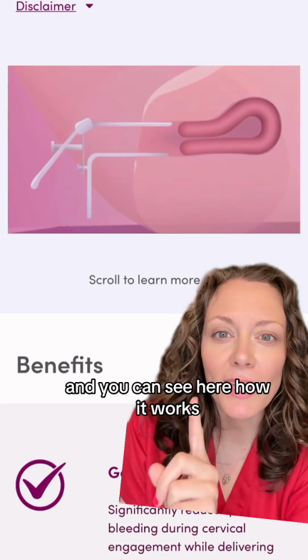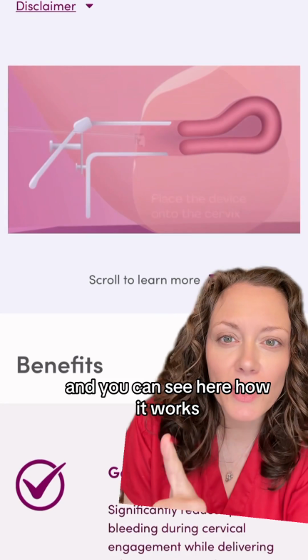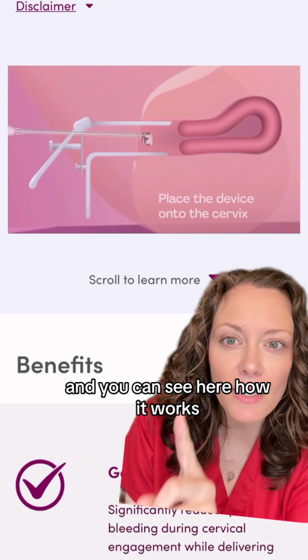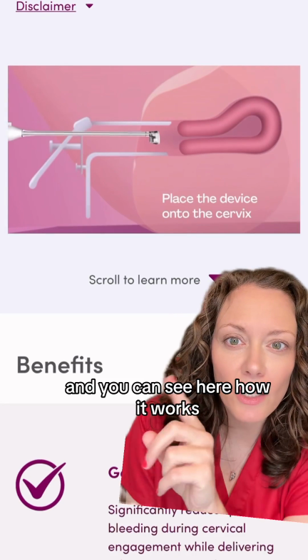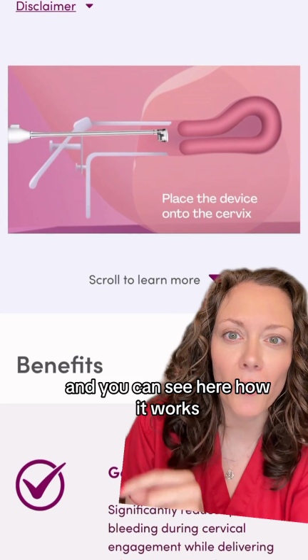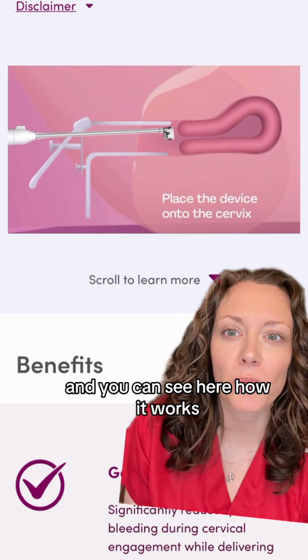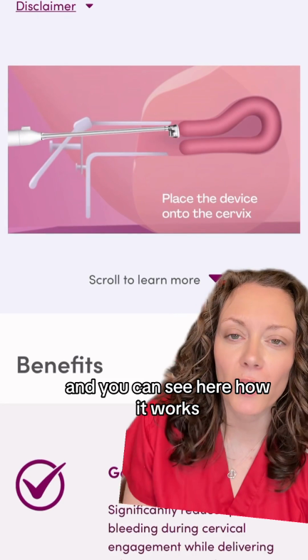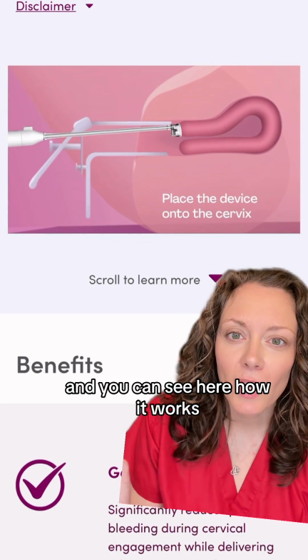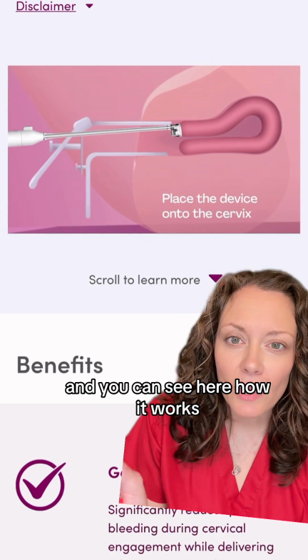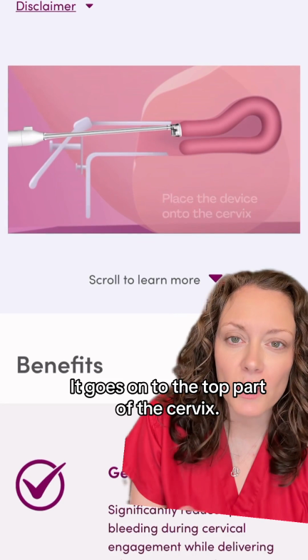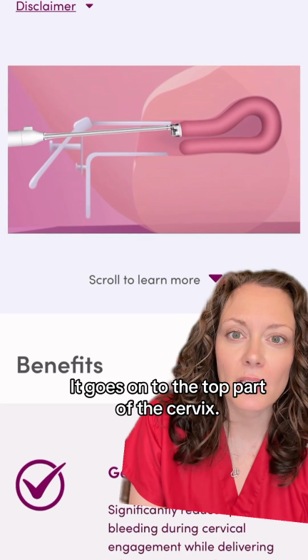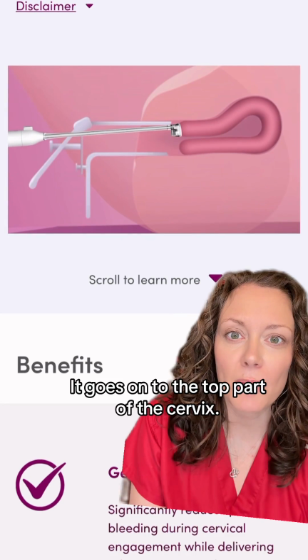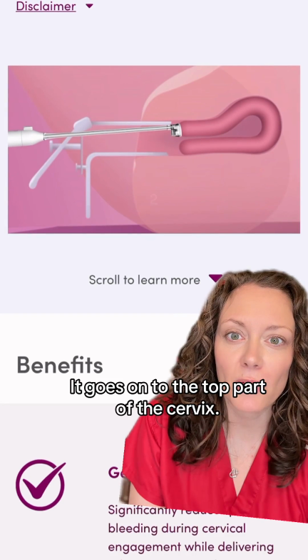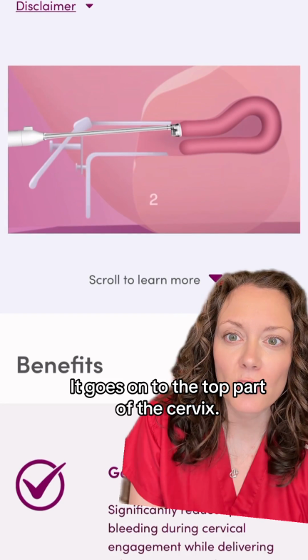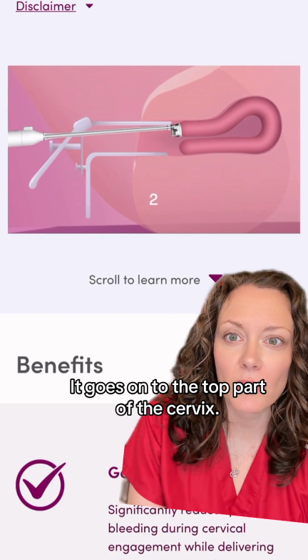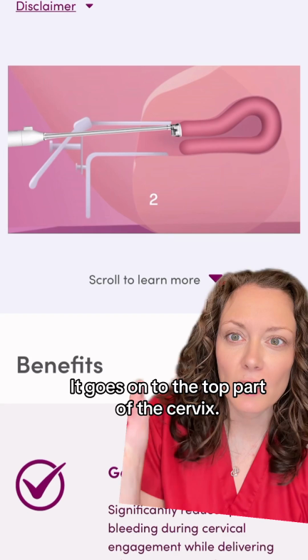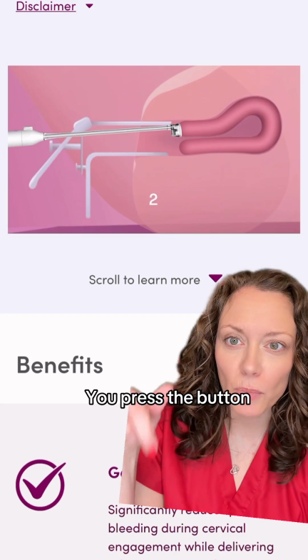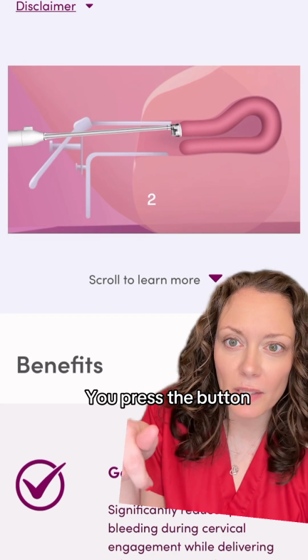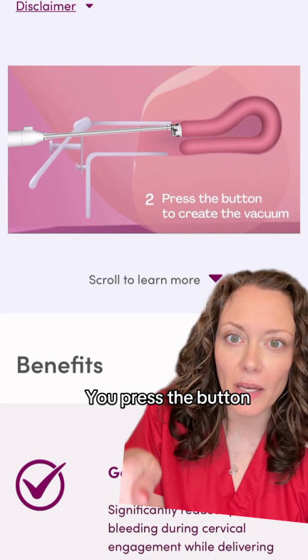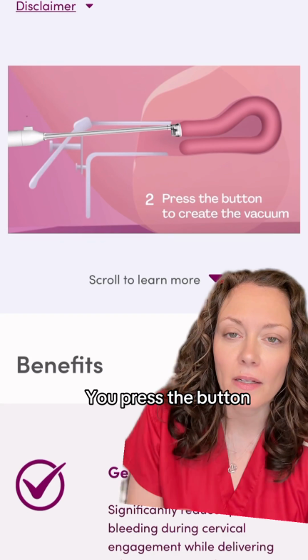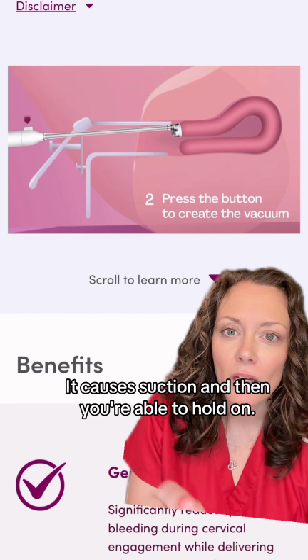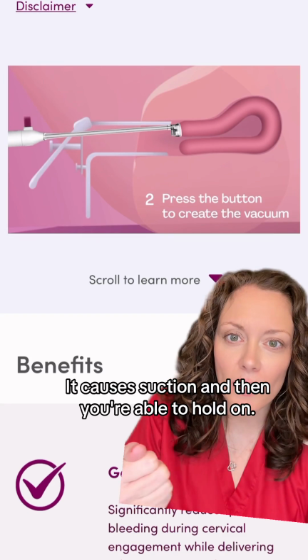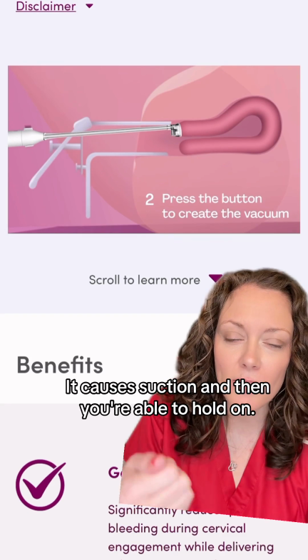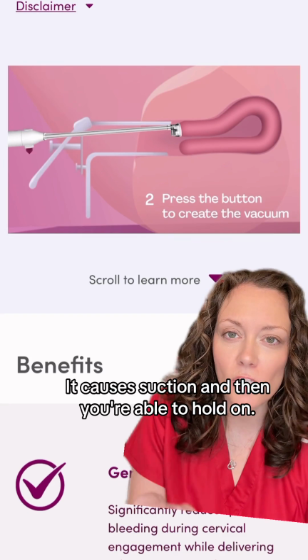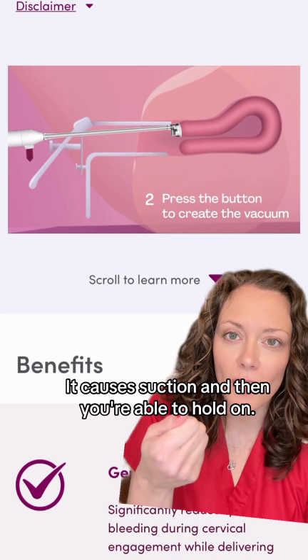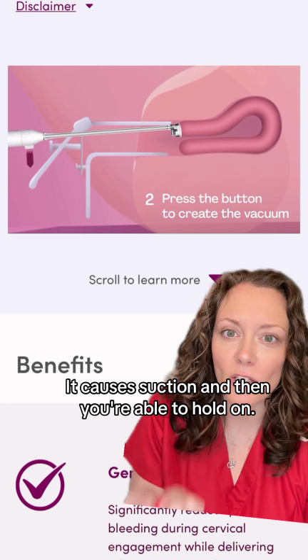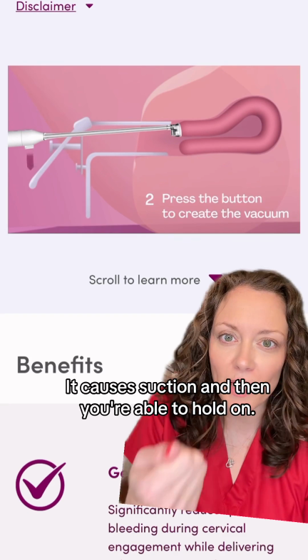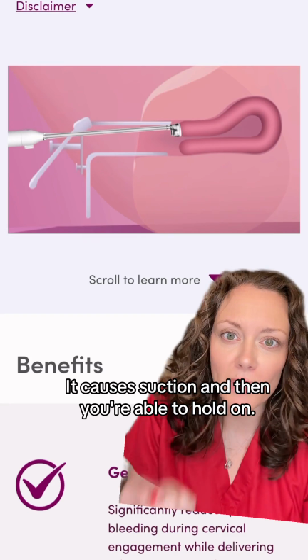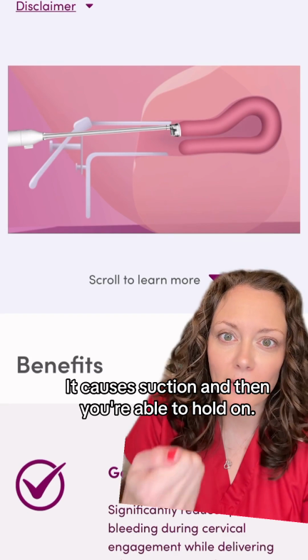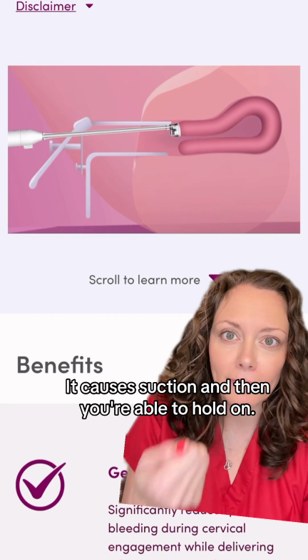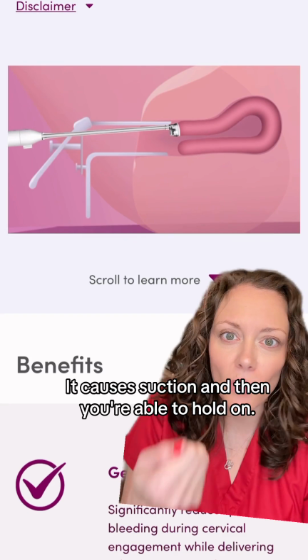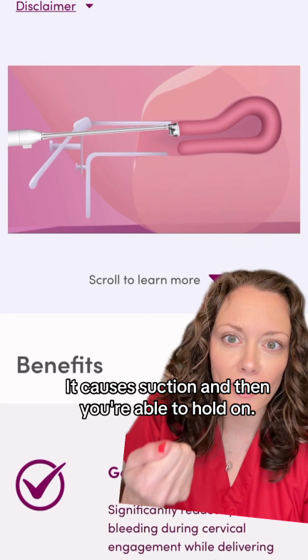And you can see here how it would work. It goes onto the top part of the cervix, you press a button, it causes suction, and then you're able to hold on.